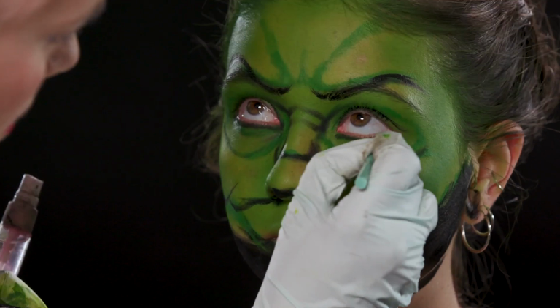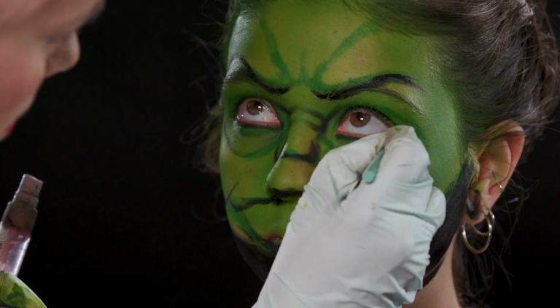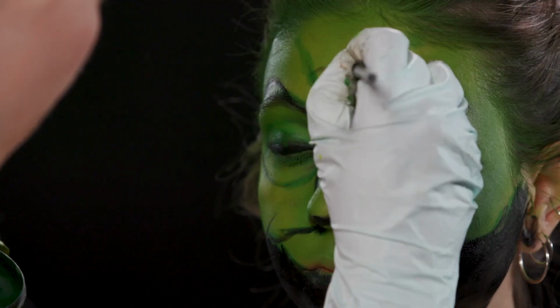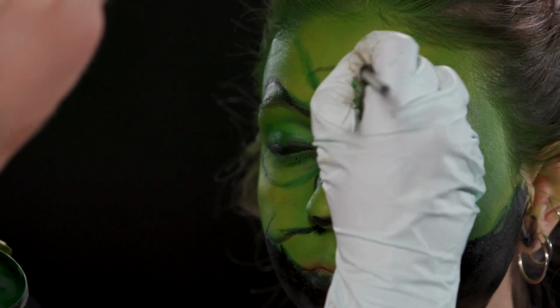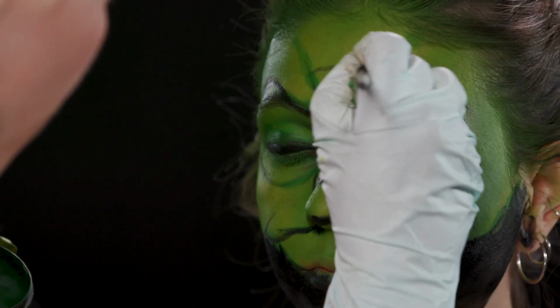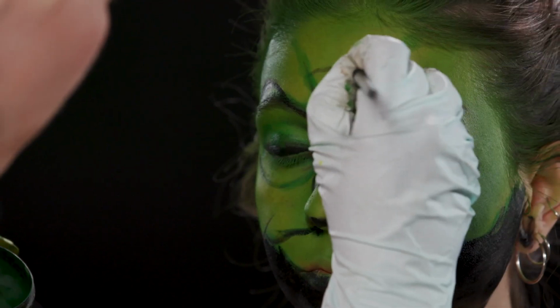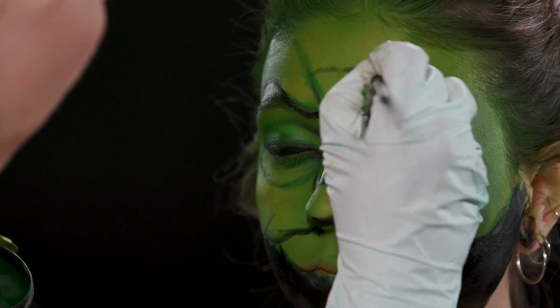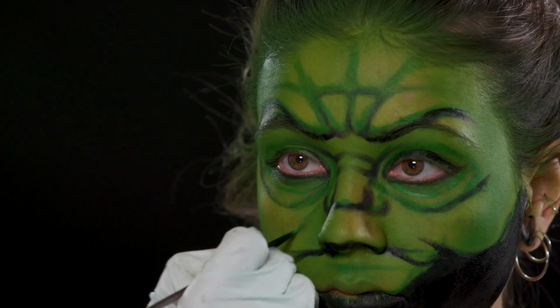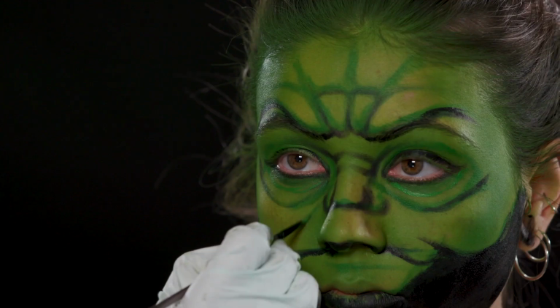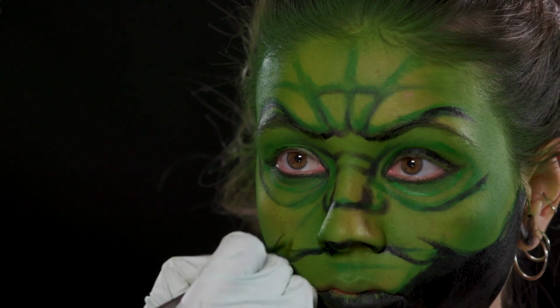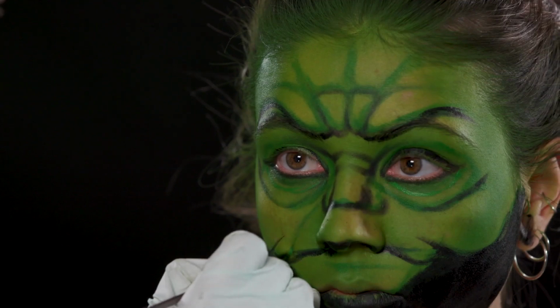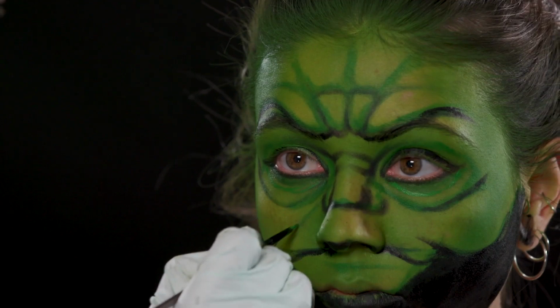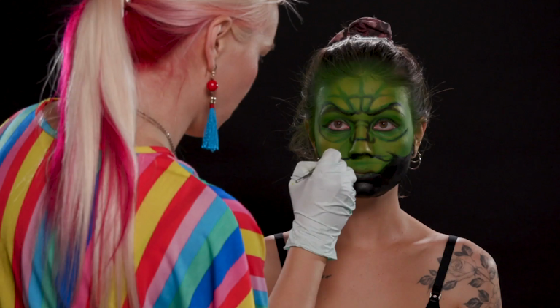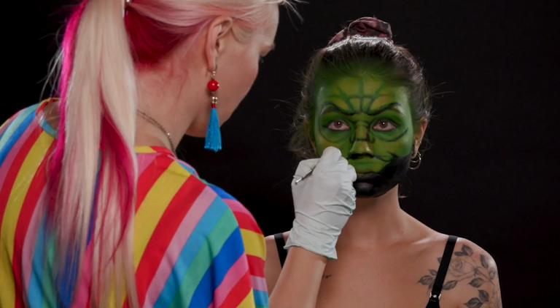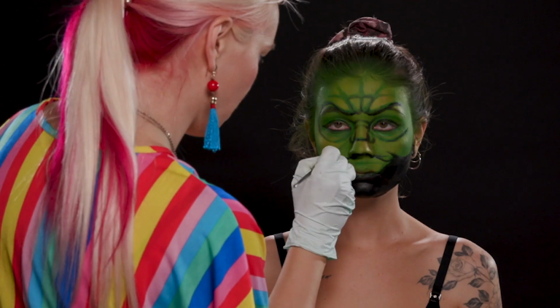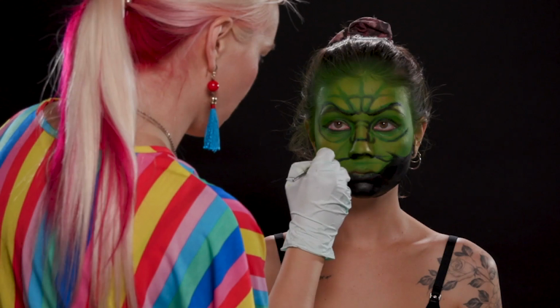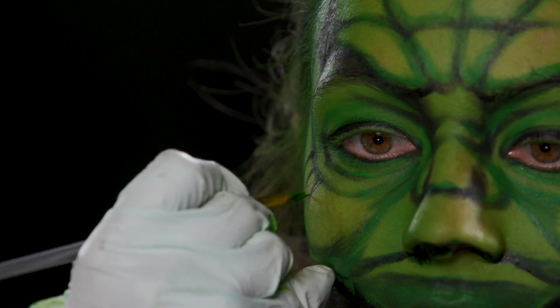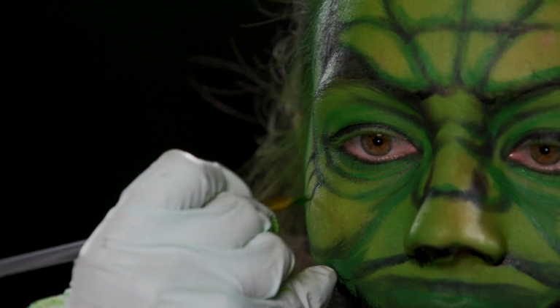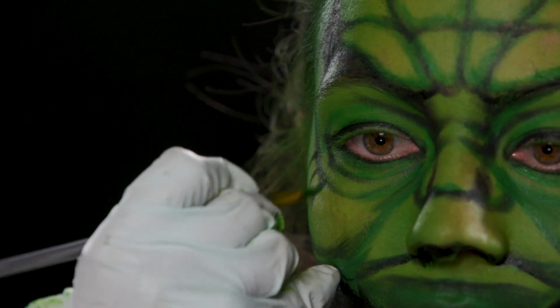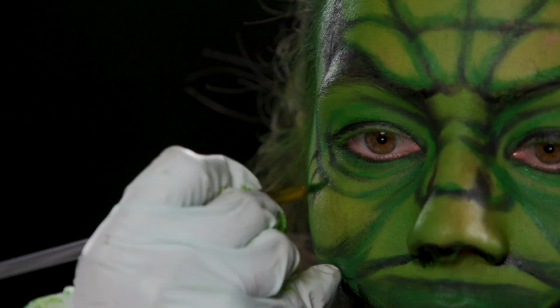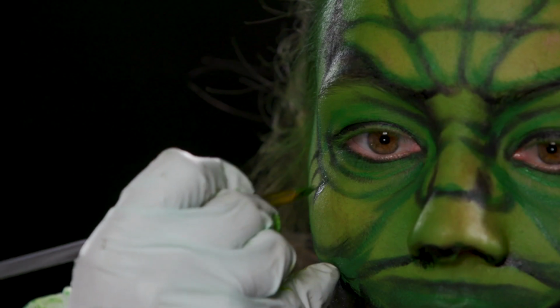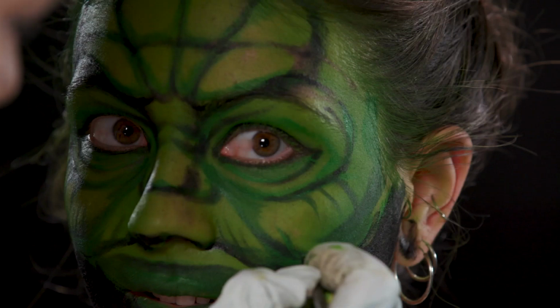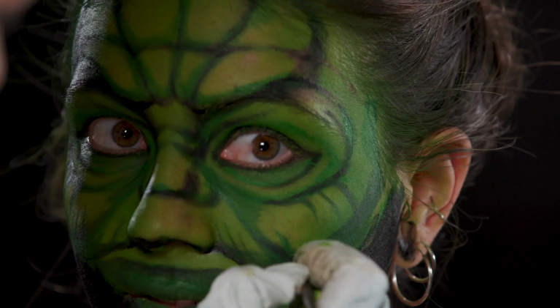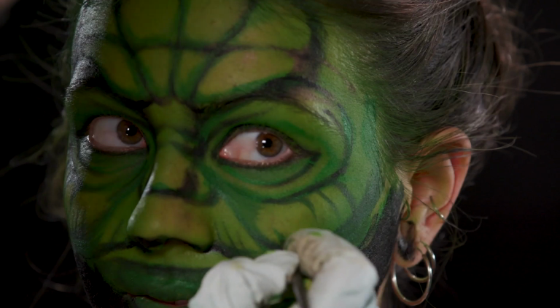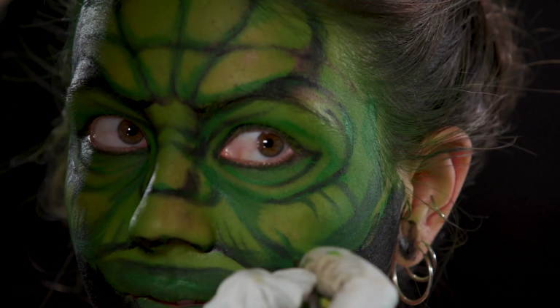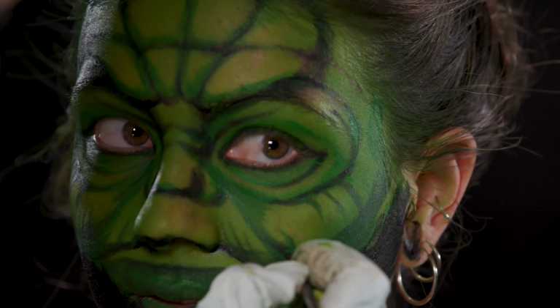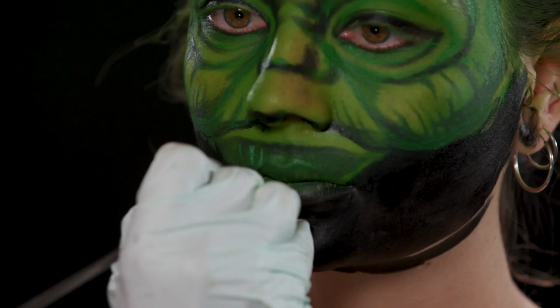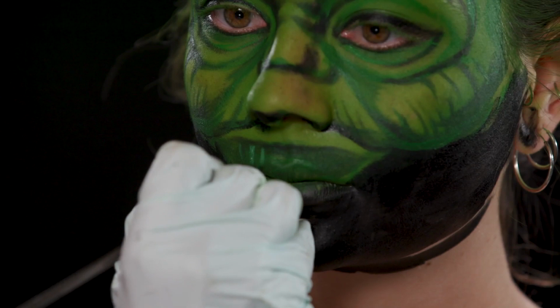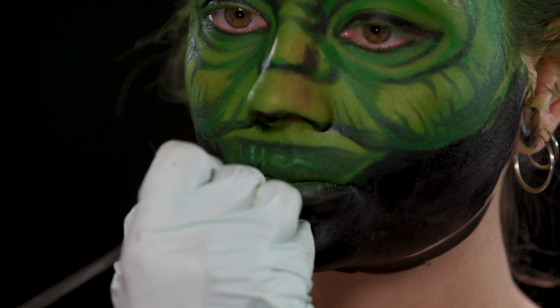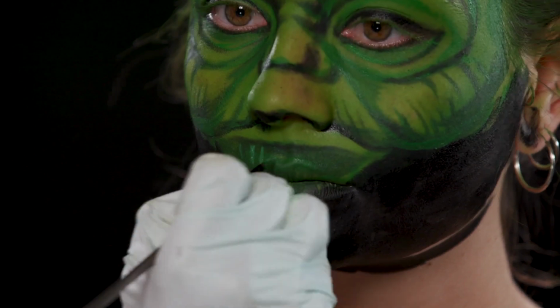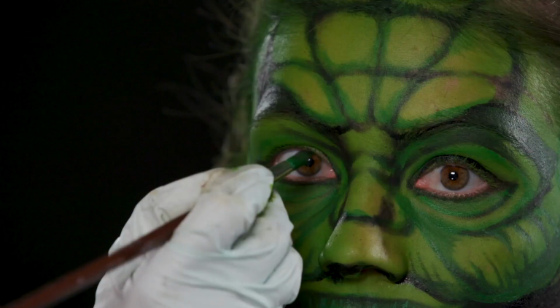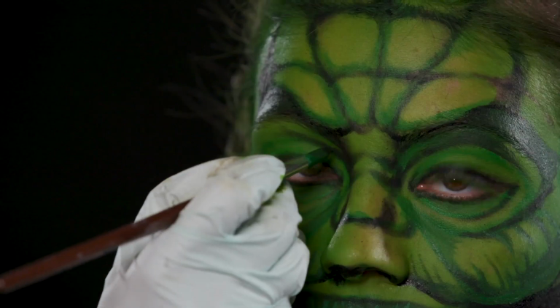I'm going with highlights and more deep shadows, and also building the character more well and more detailed.